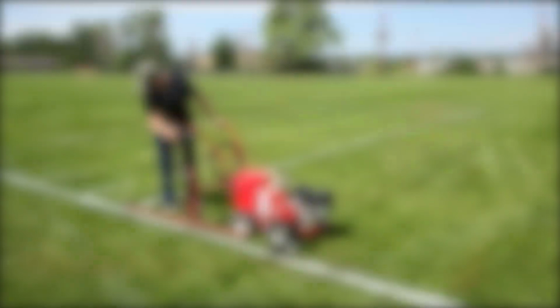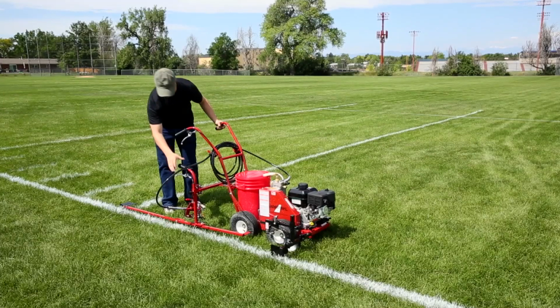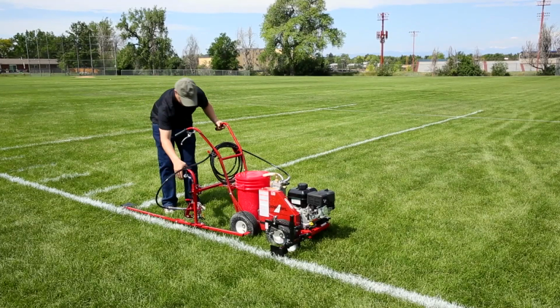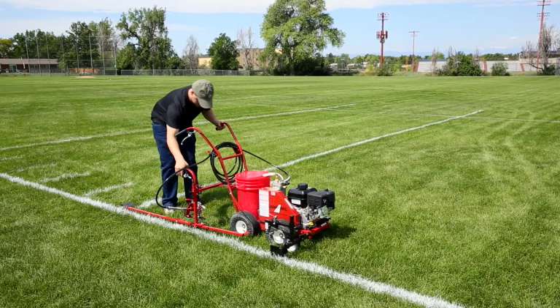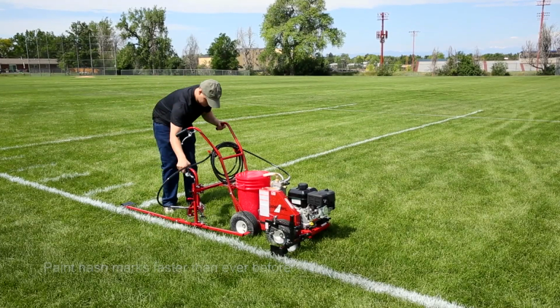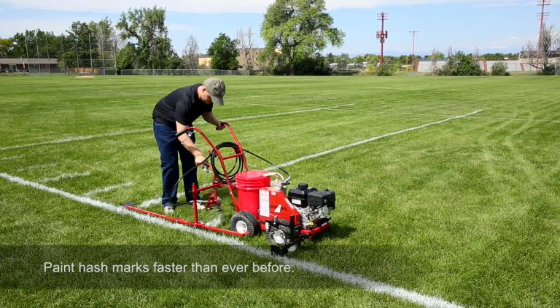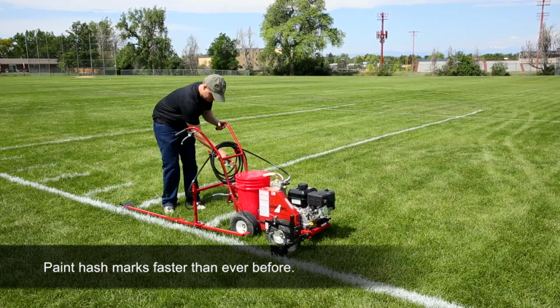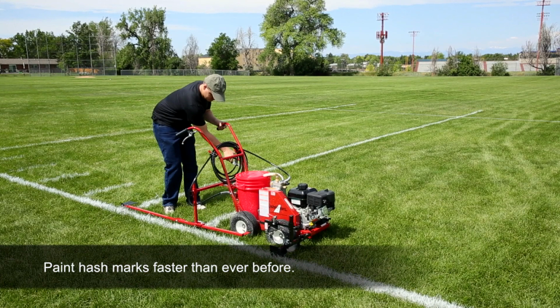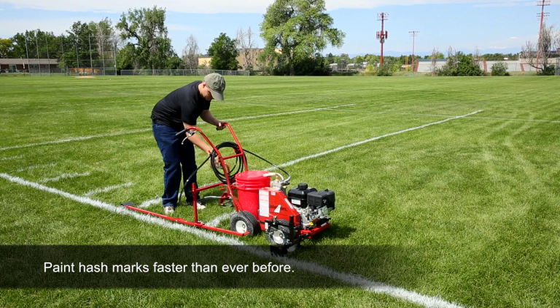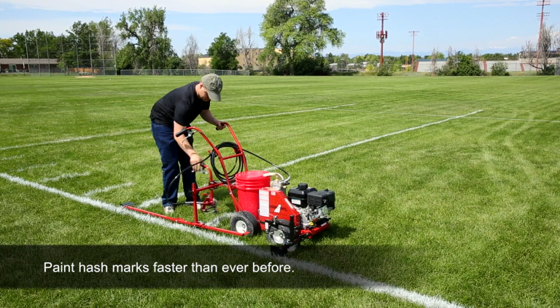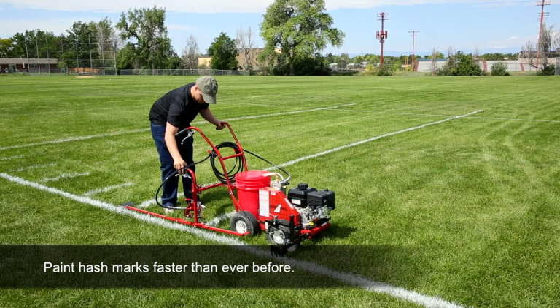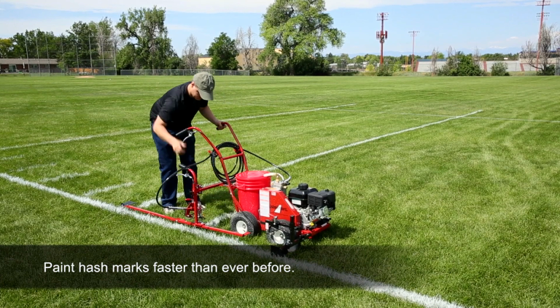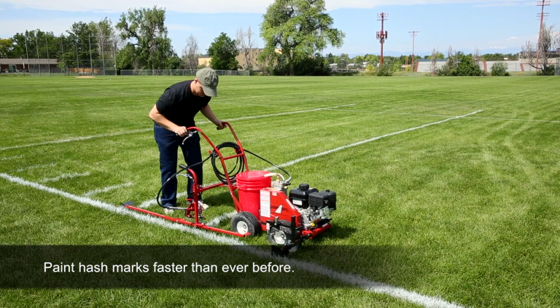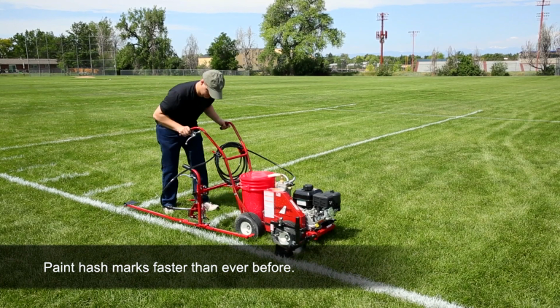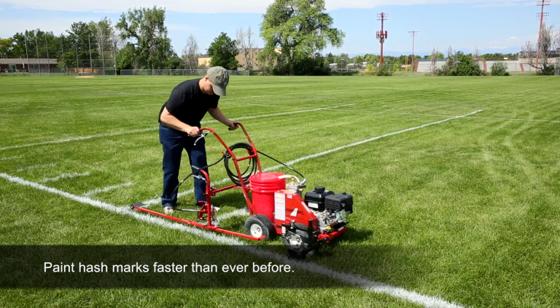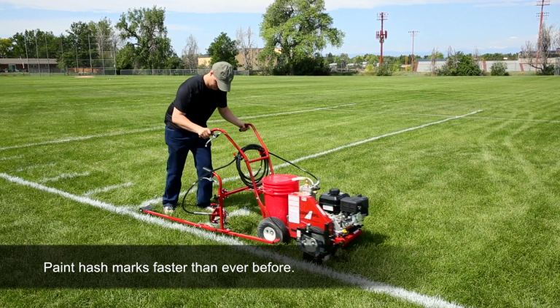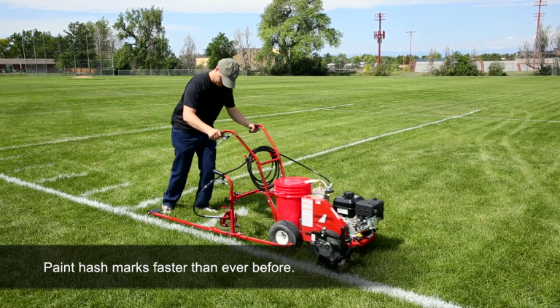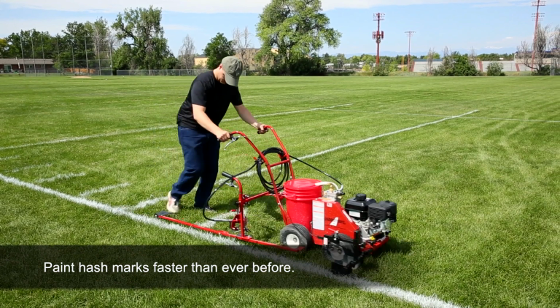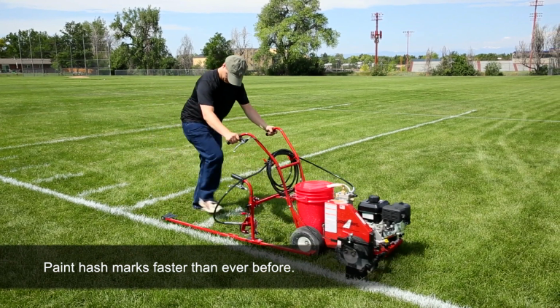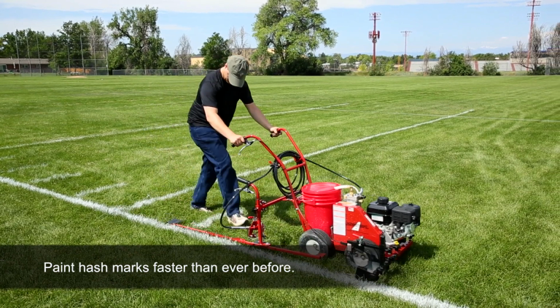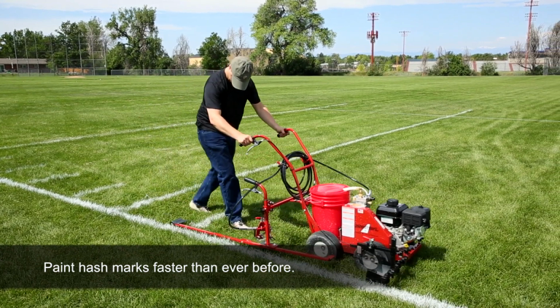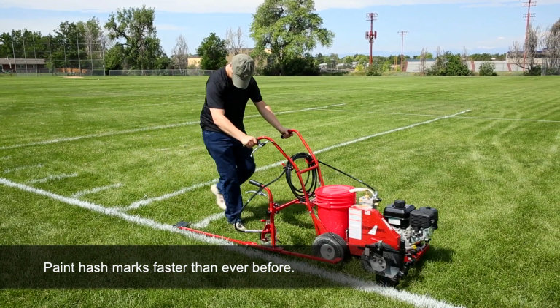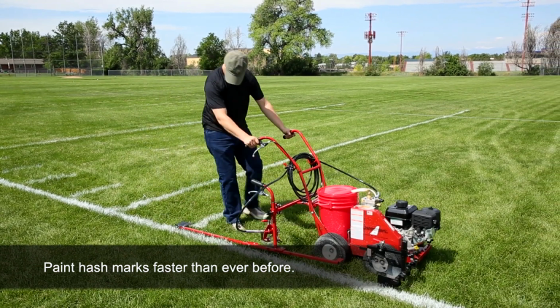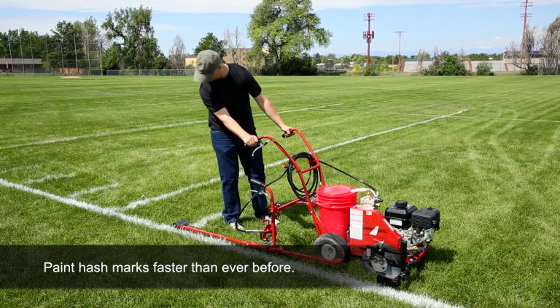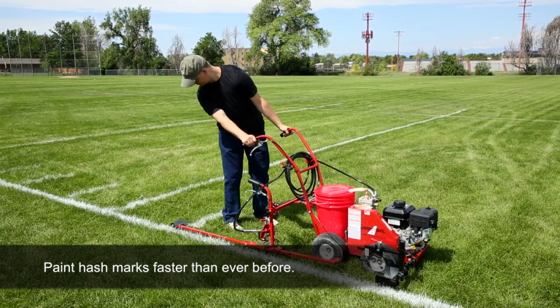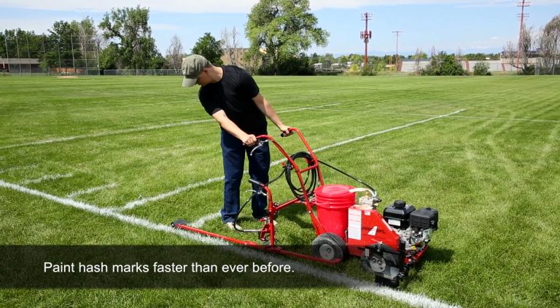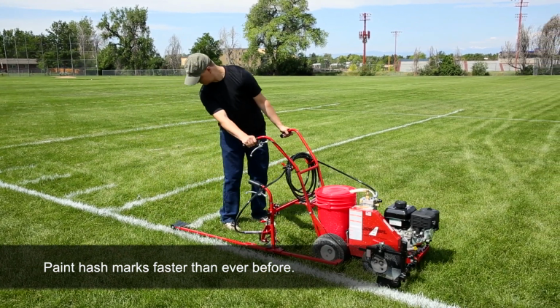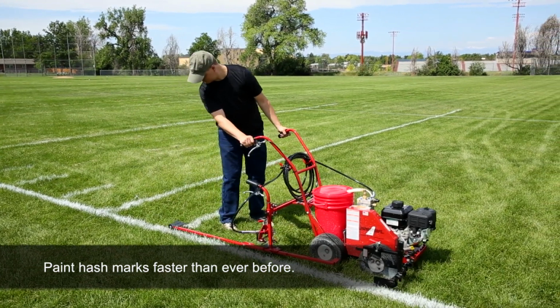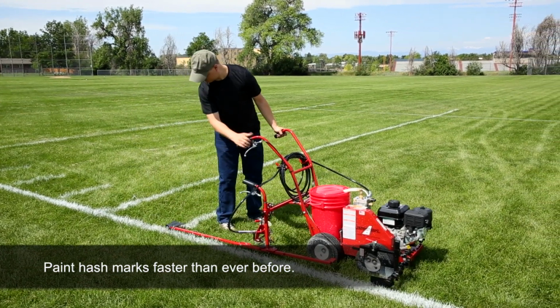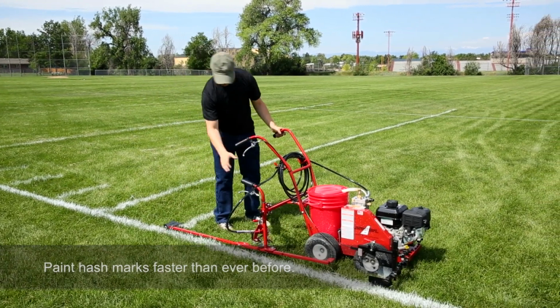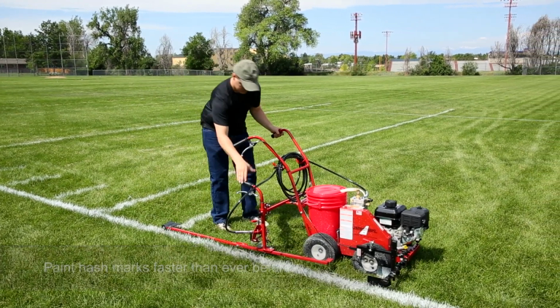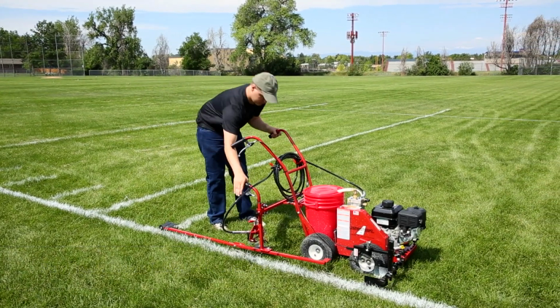The Hashmark Master from Newstripe is the fastest, easiest way to paint football hash marks perfectly every time.